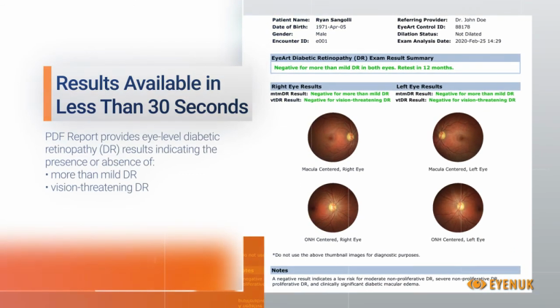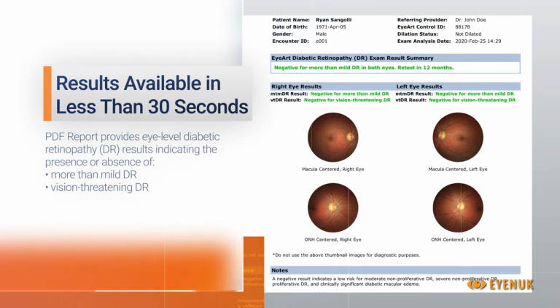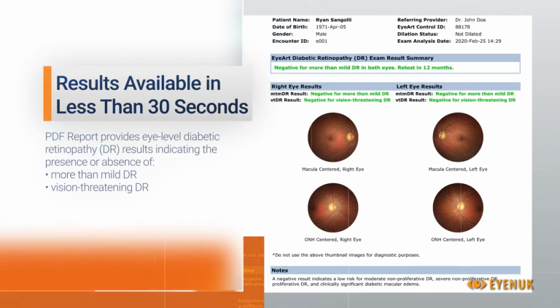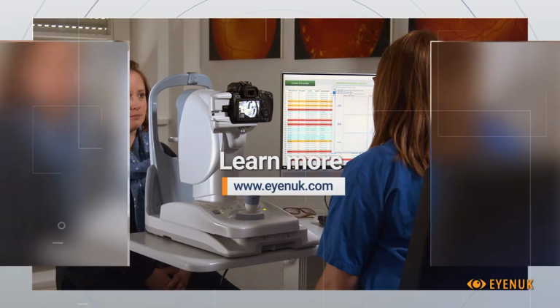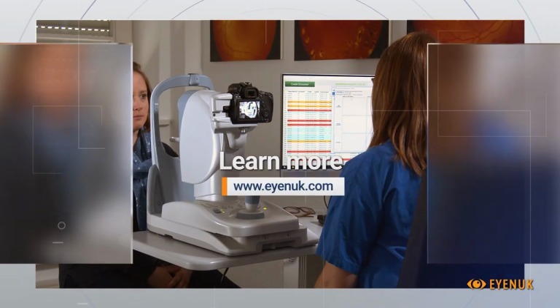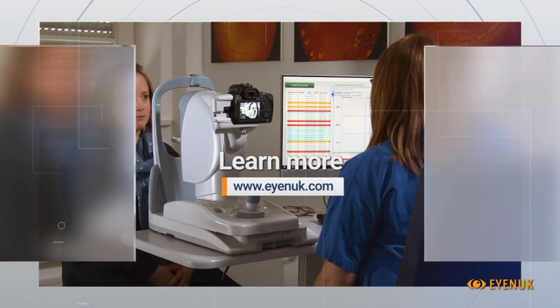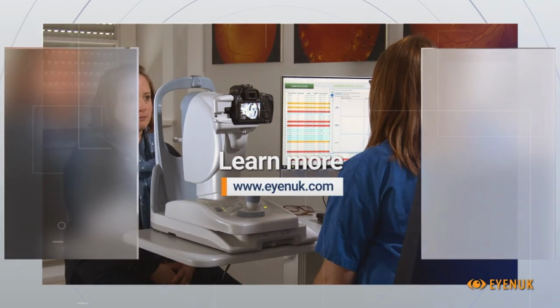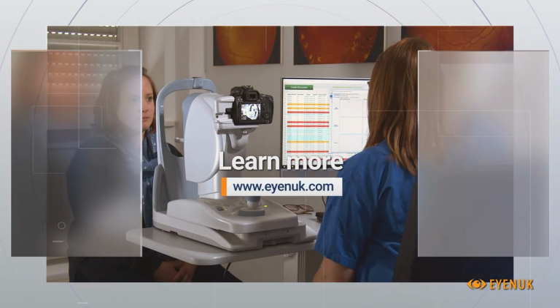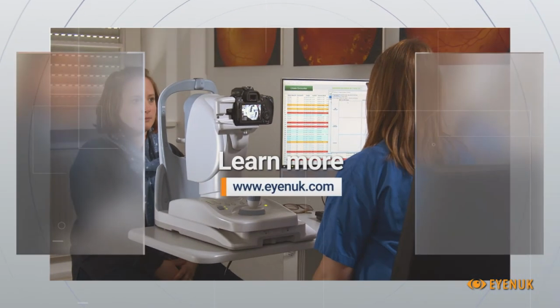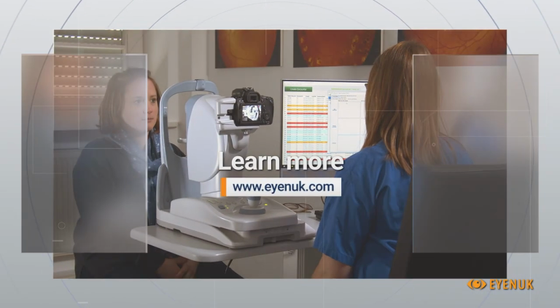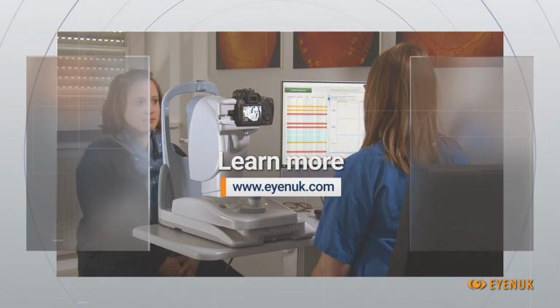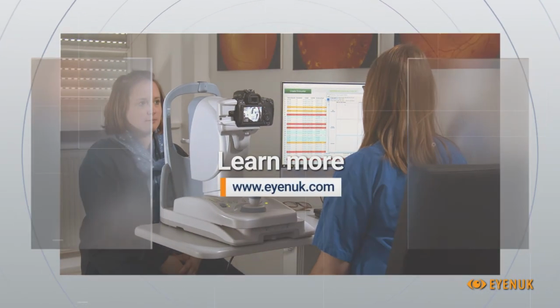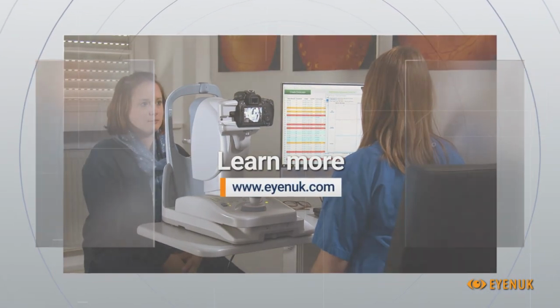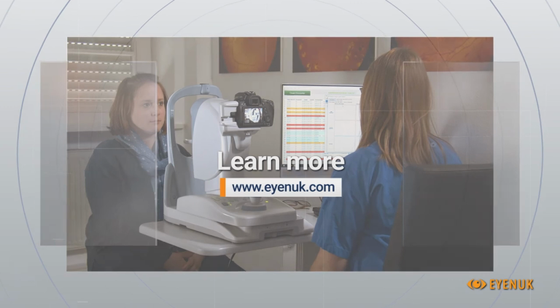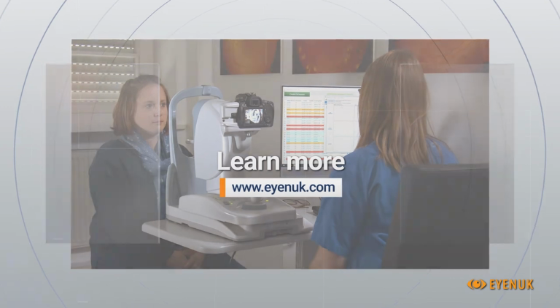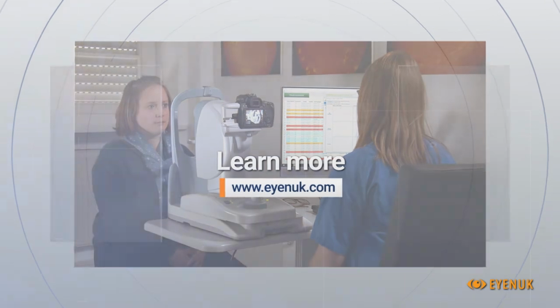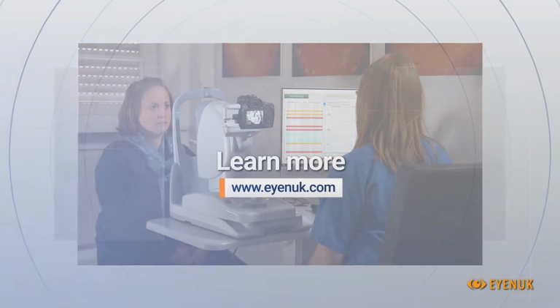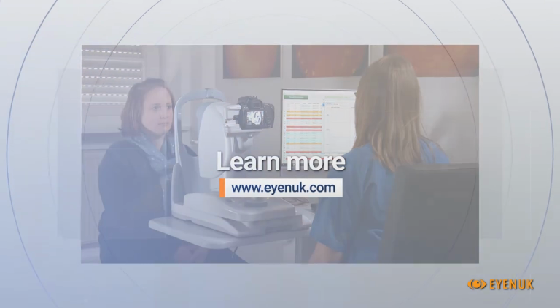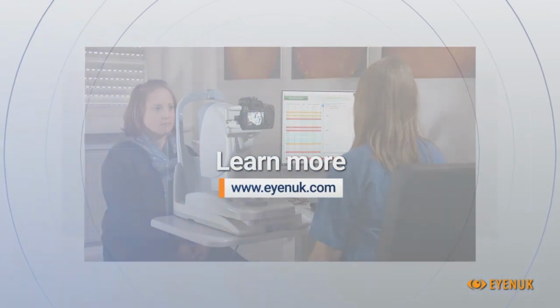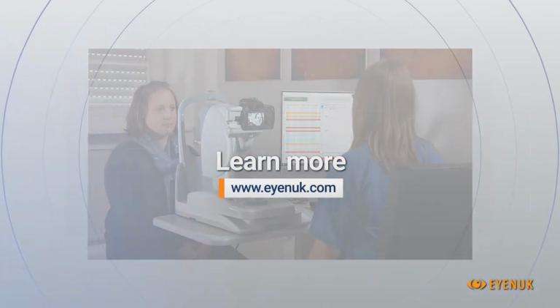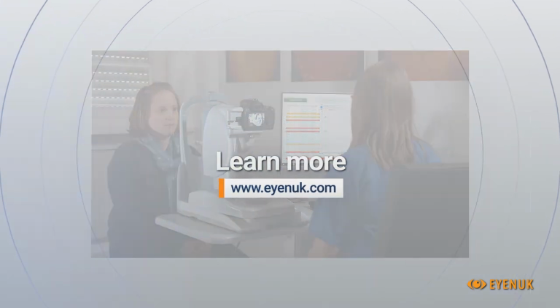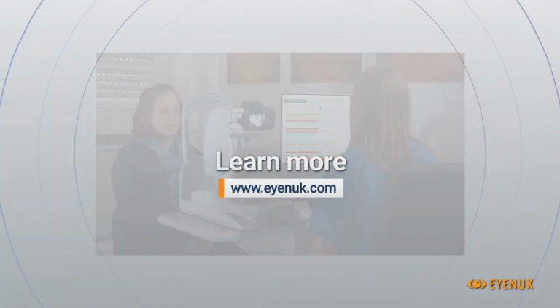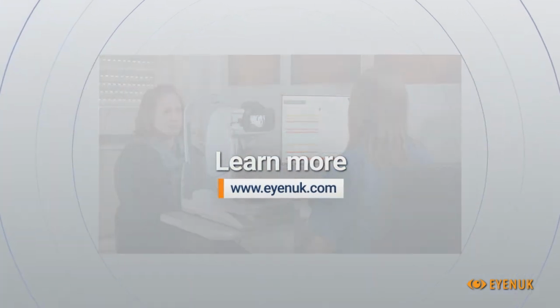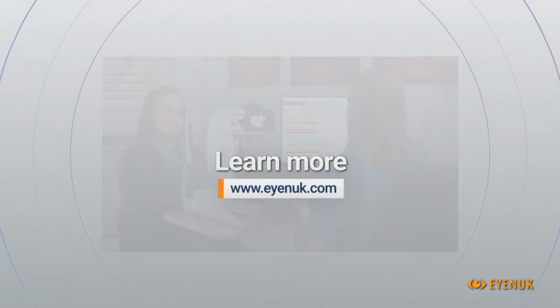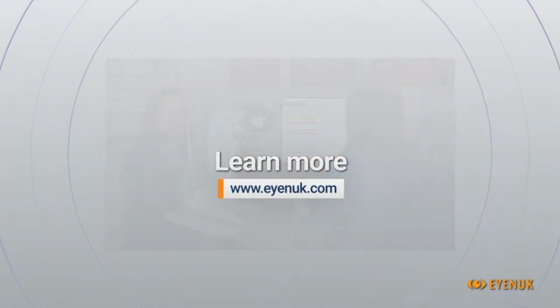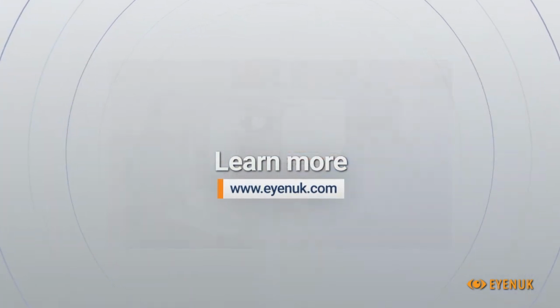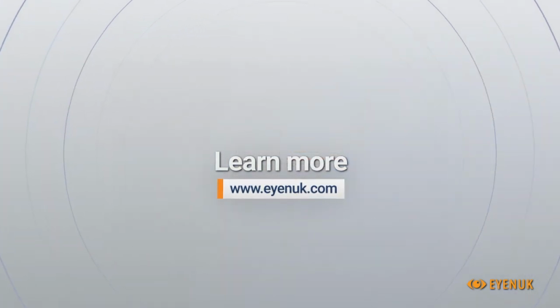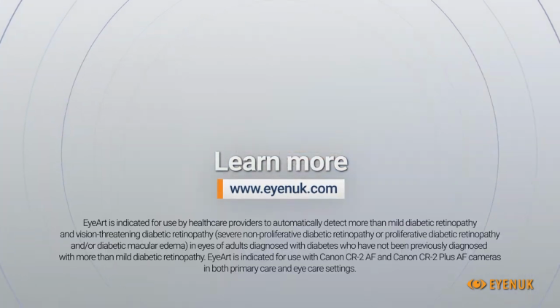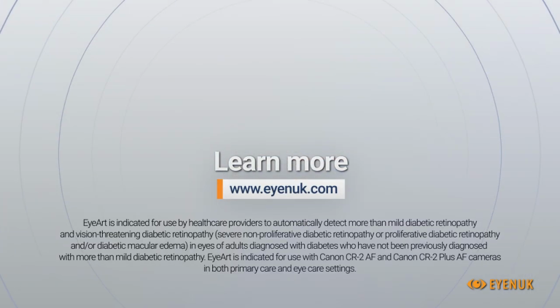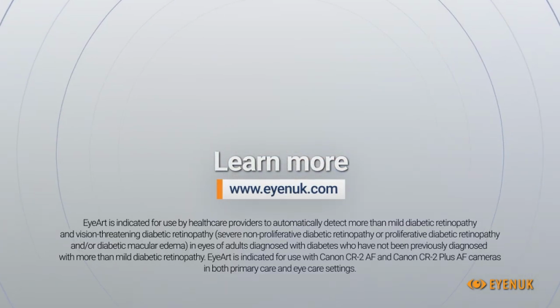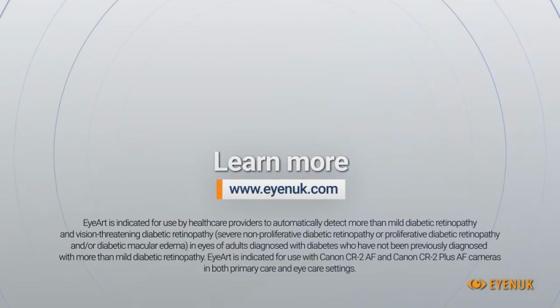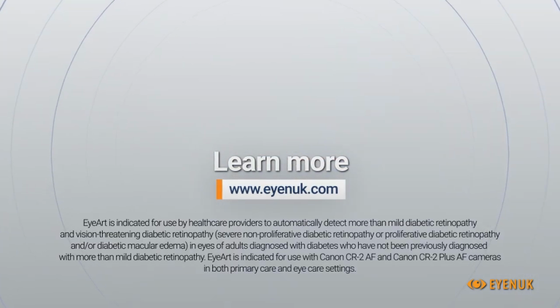Learn more about the iART AI System at www.inook.com.